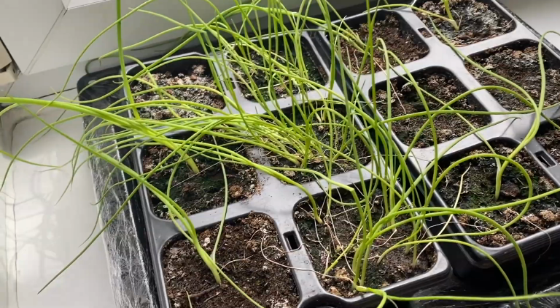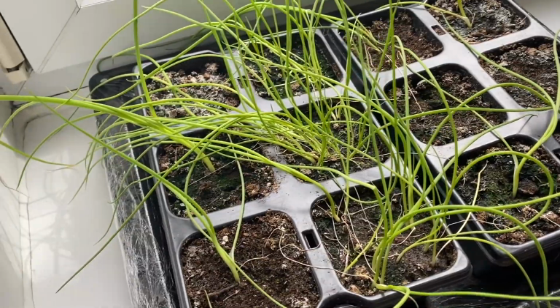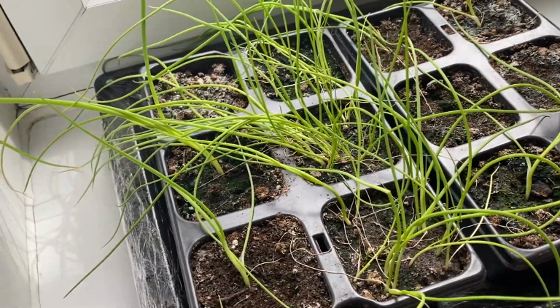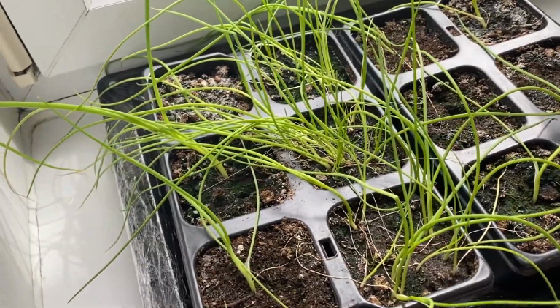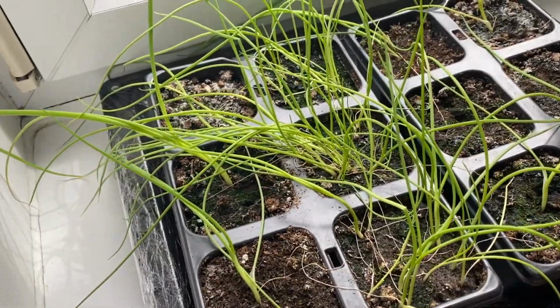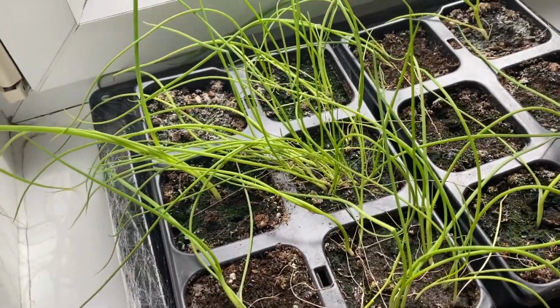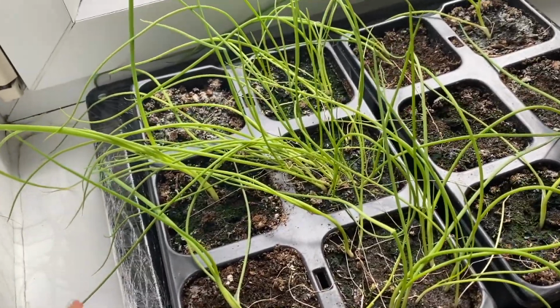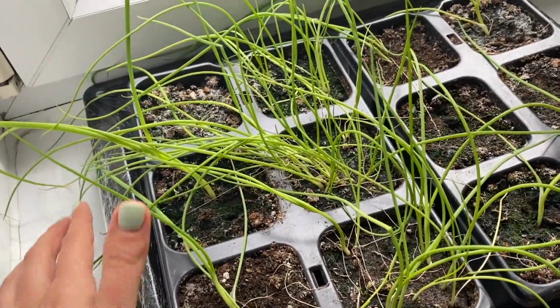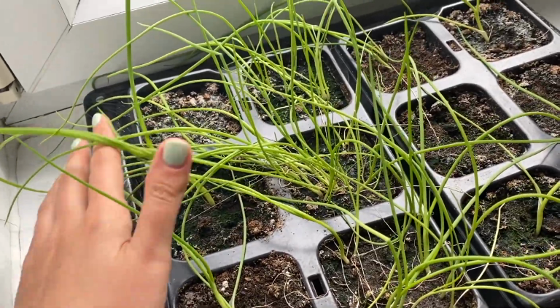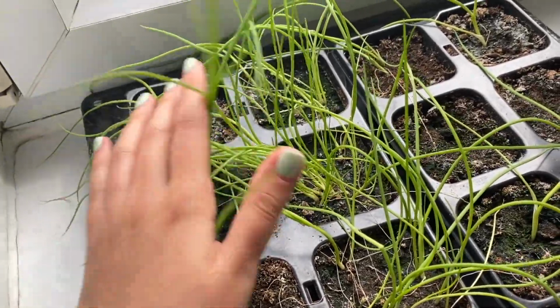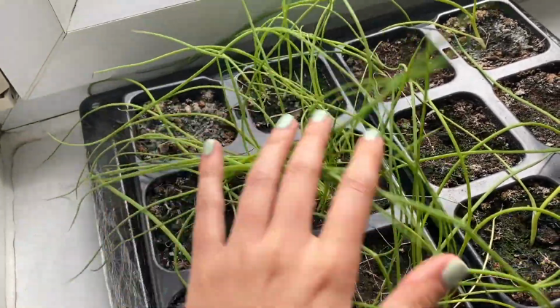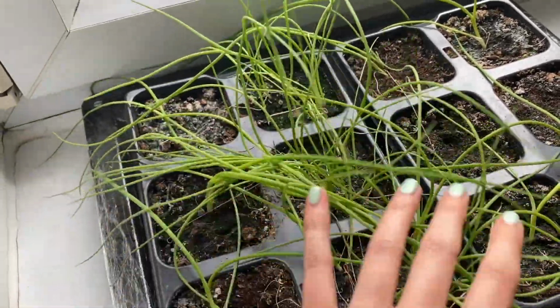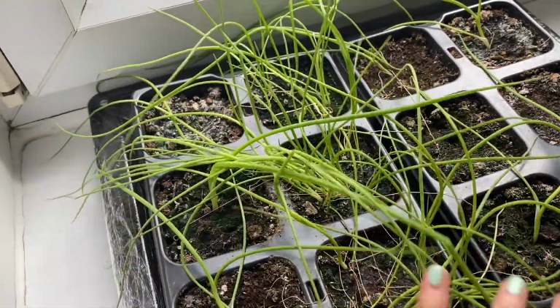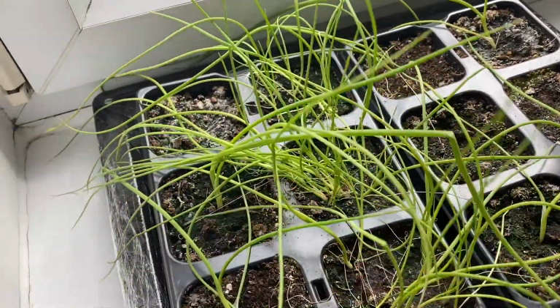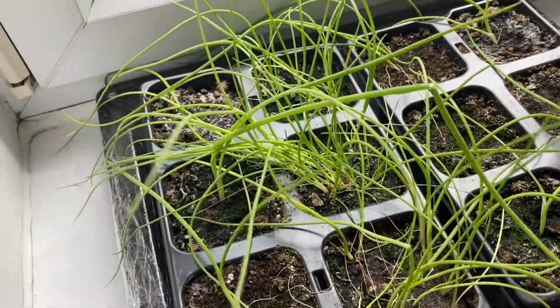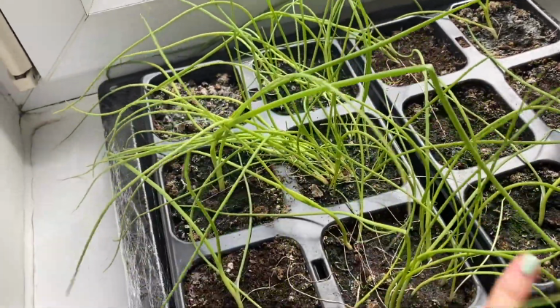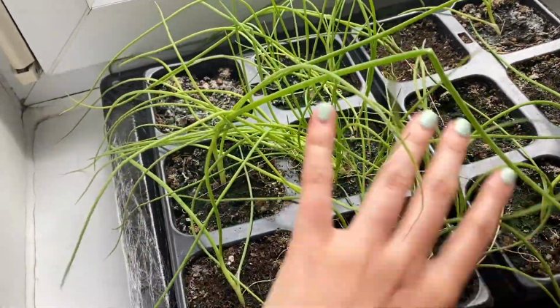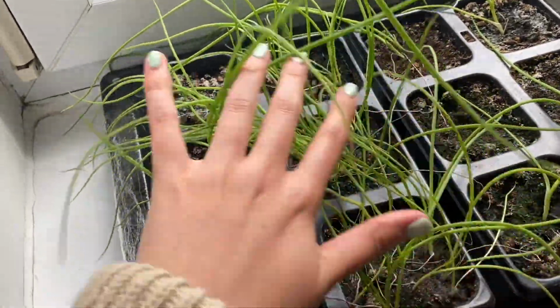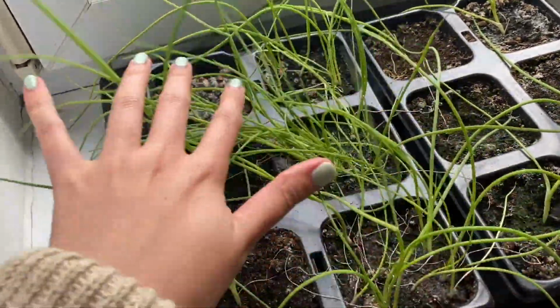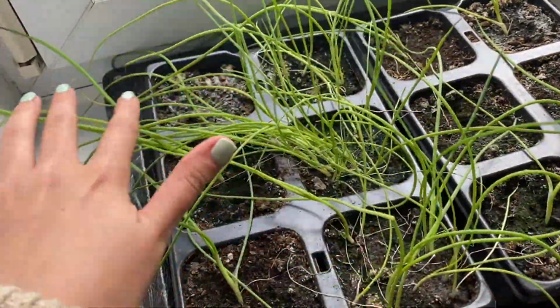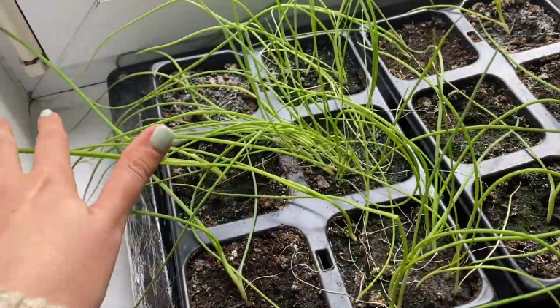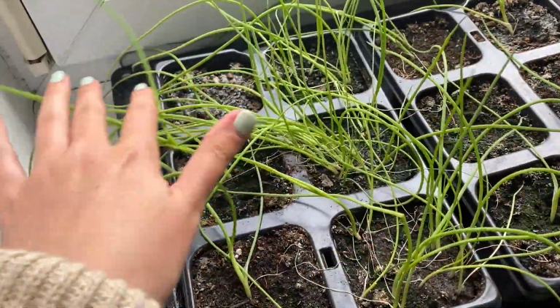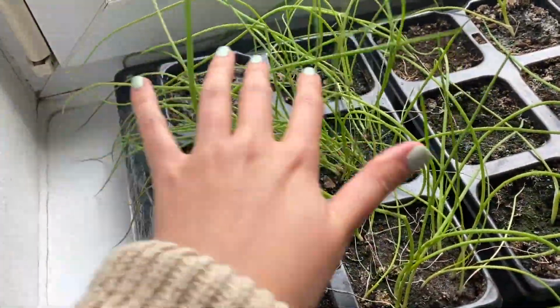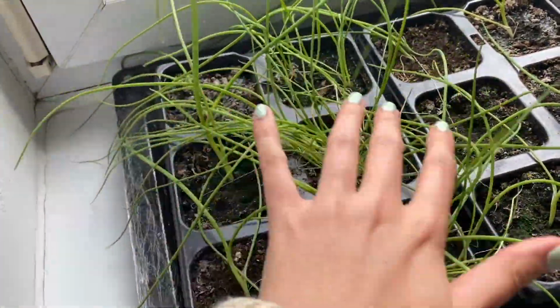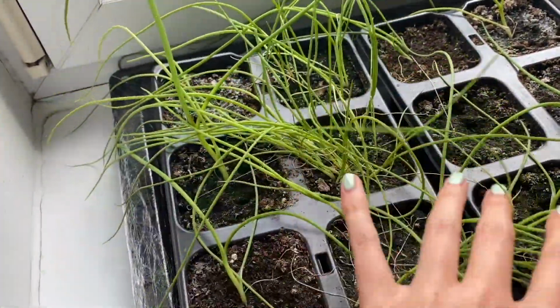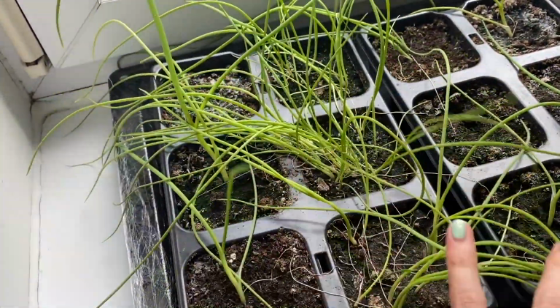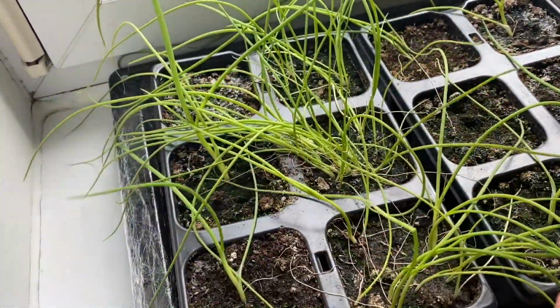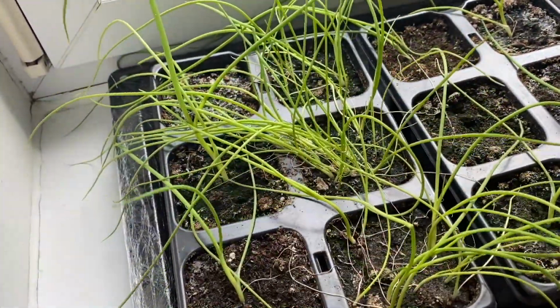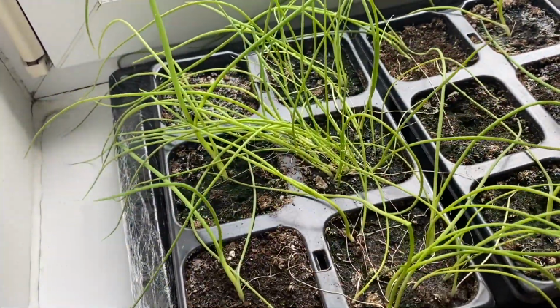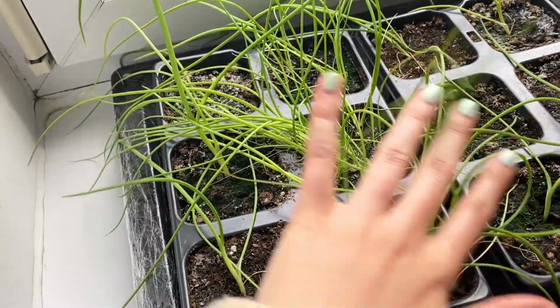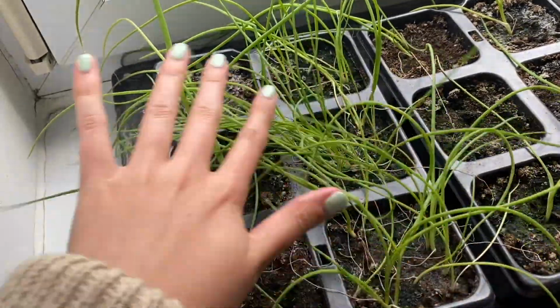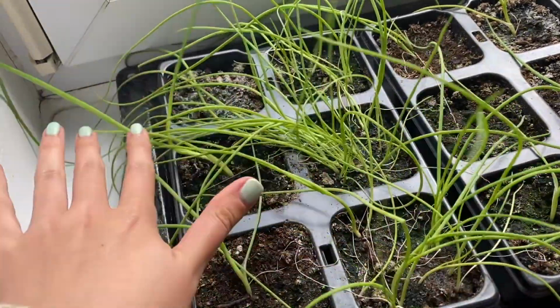These onions are finally being demoted to outside as well, so they may live, they may die.